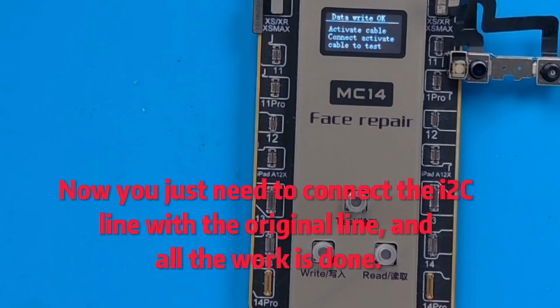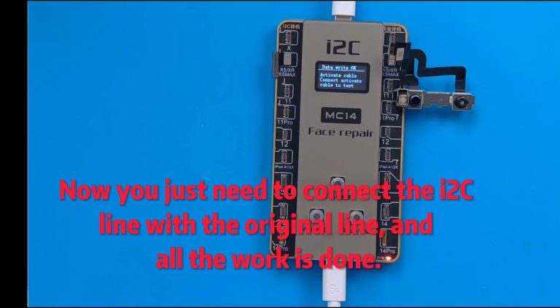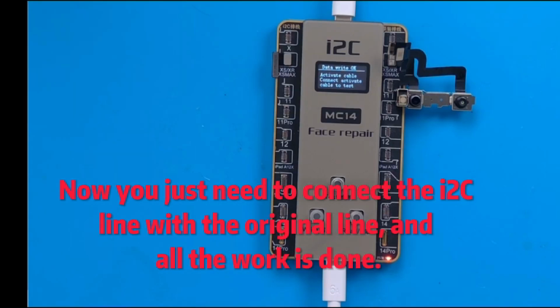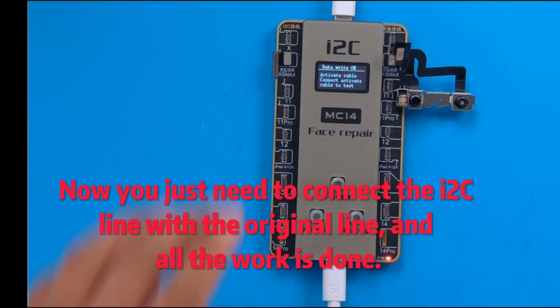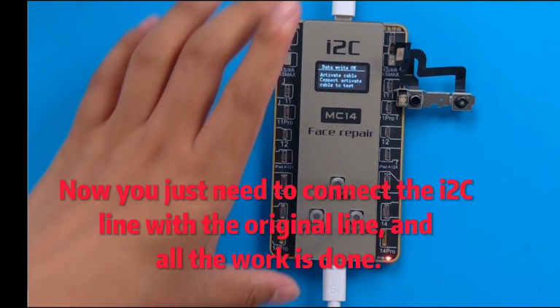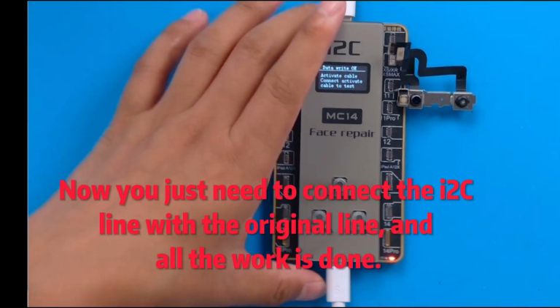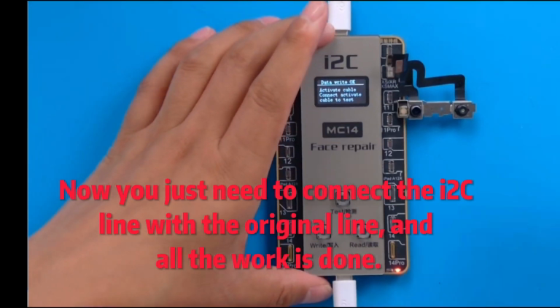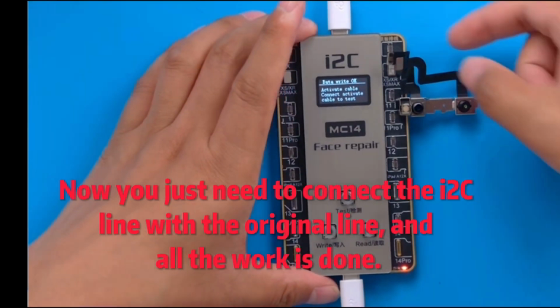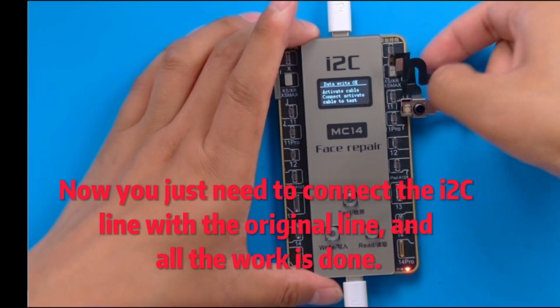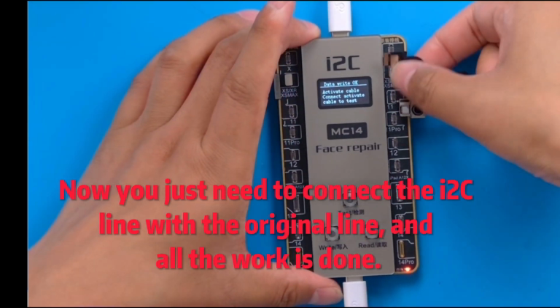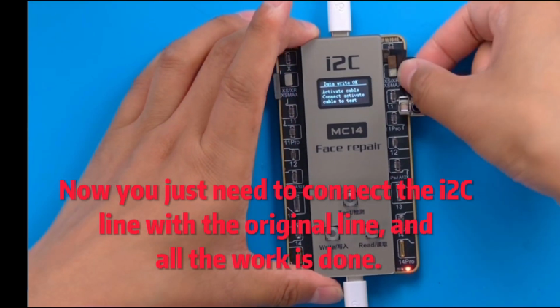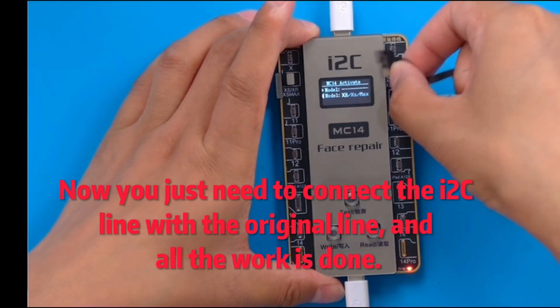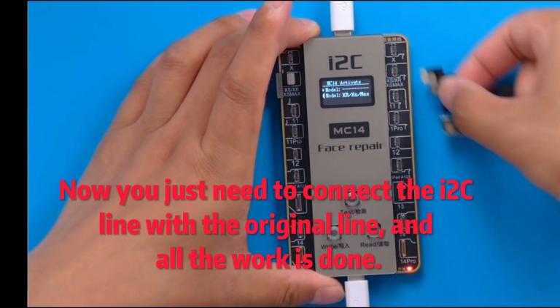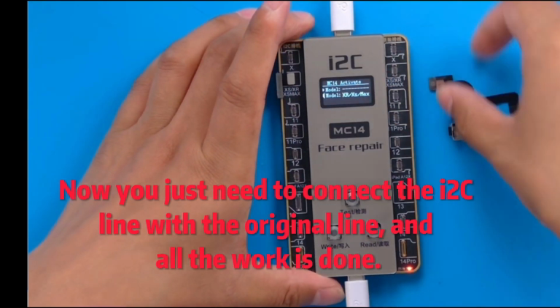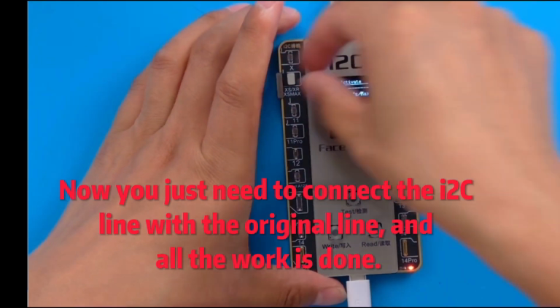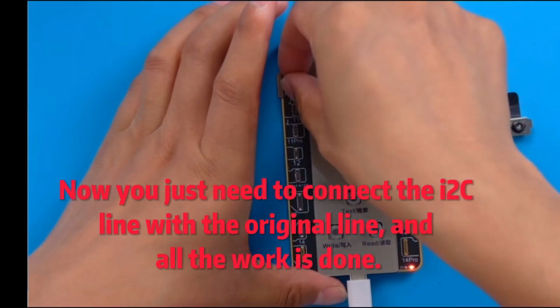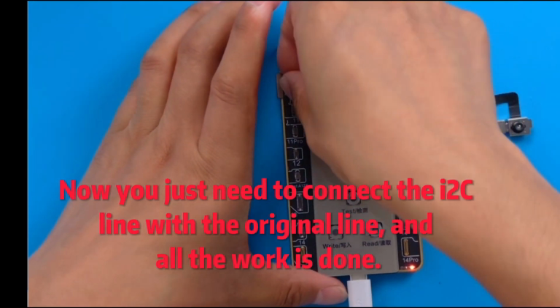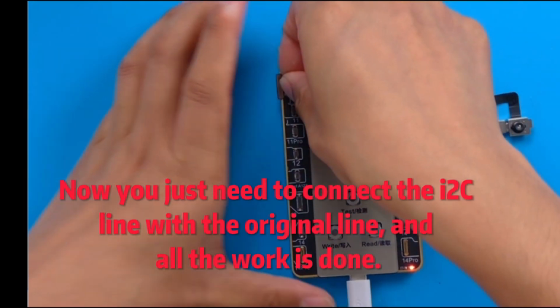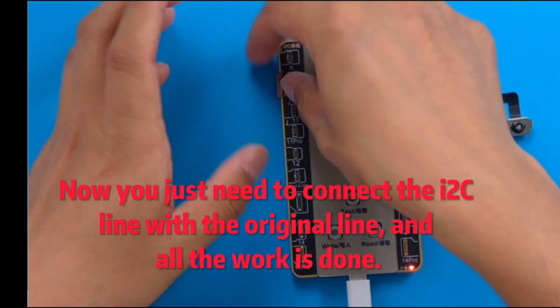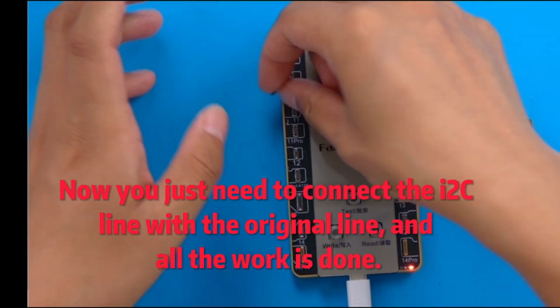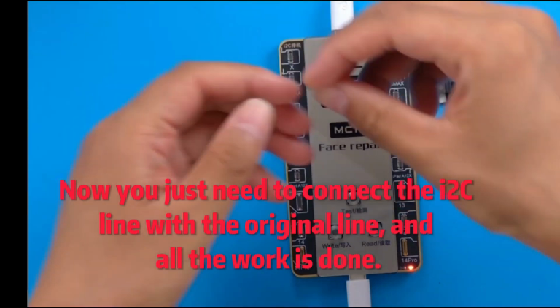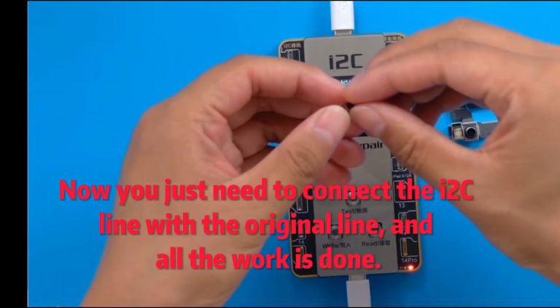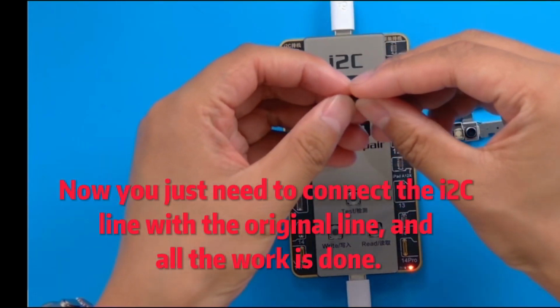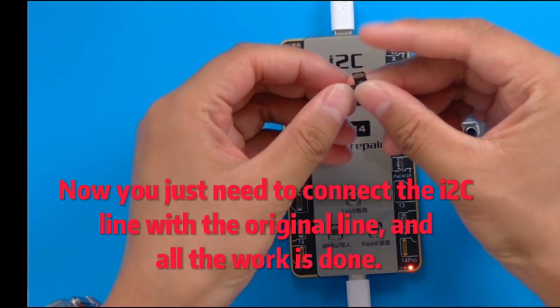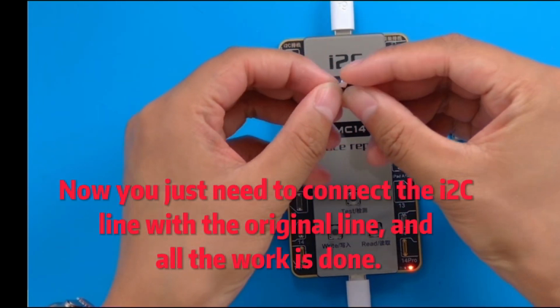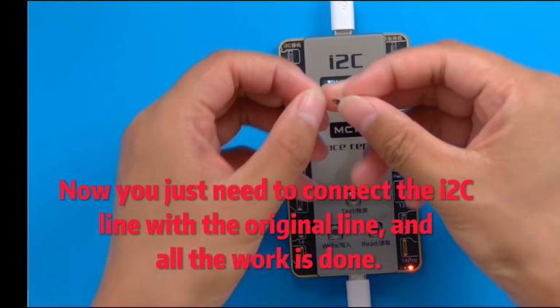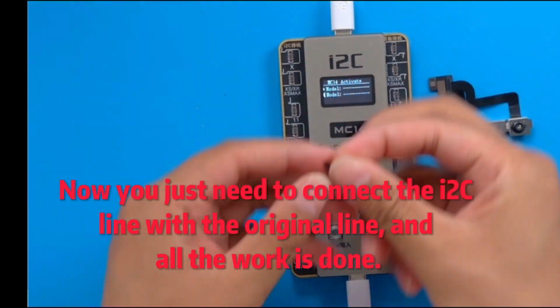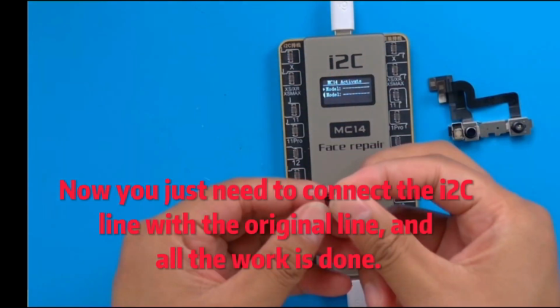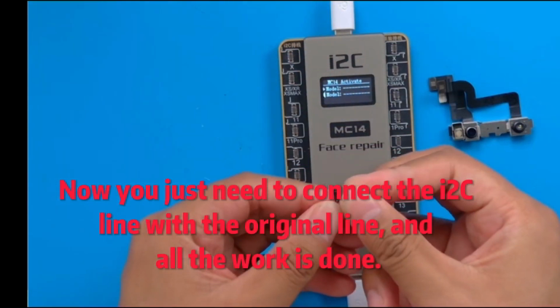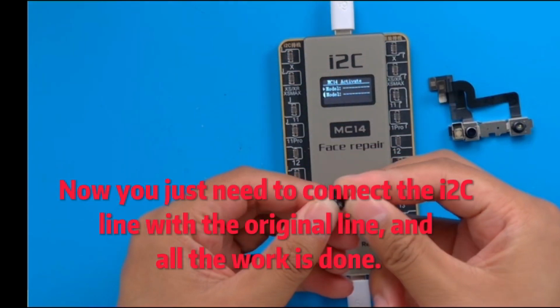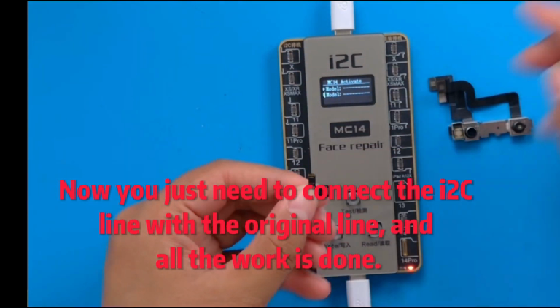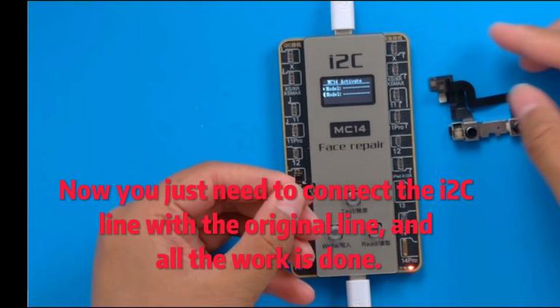Now you just need to connect the ITWC line with the original line, and all the work is done.